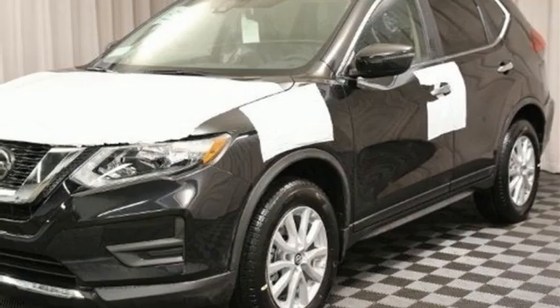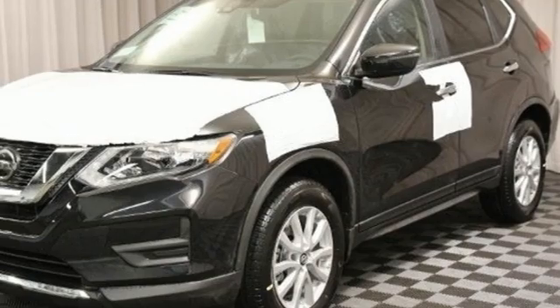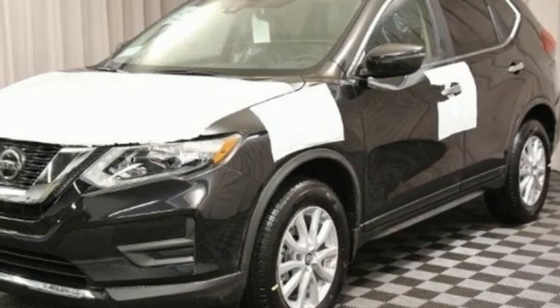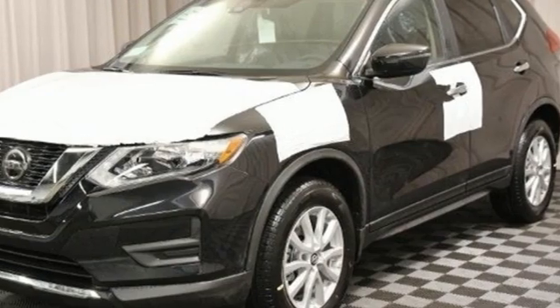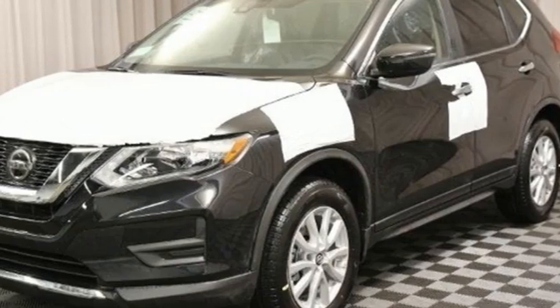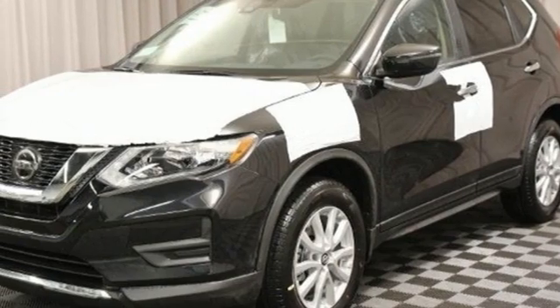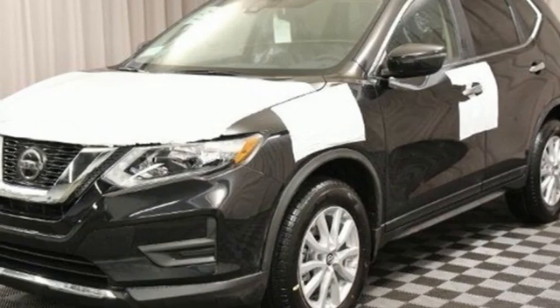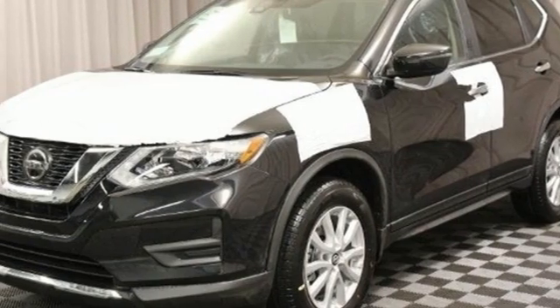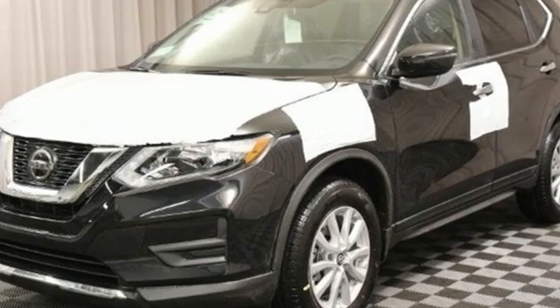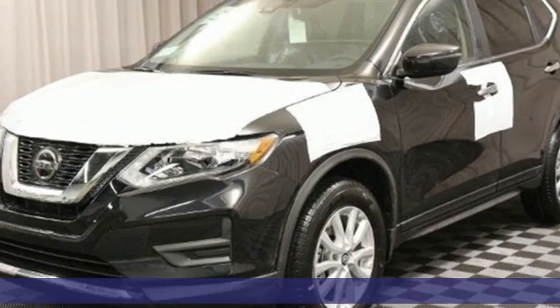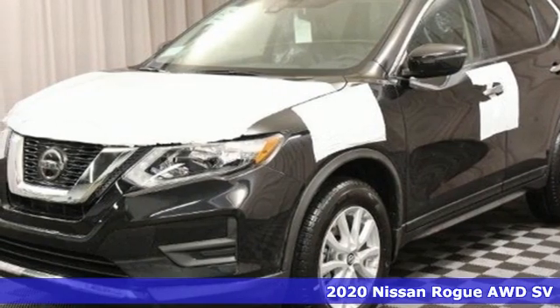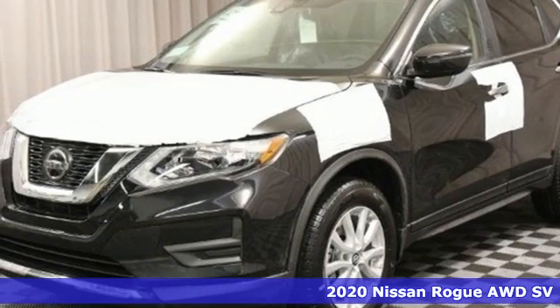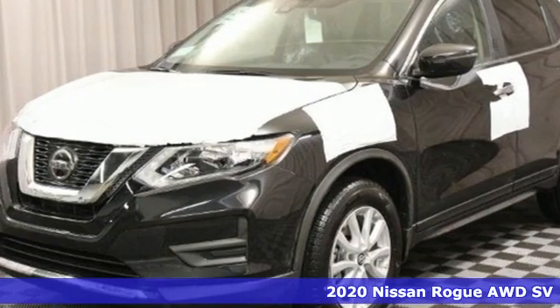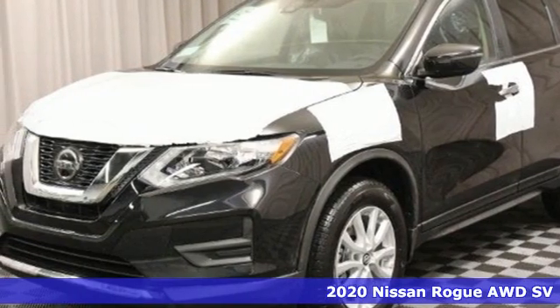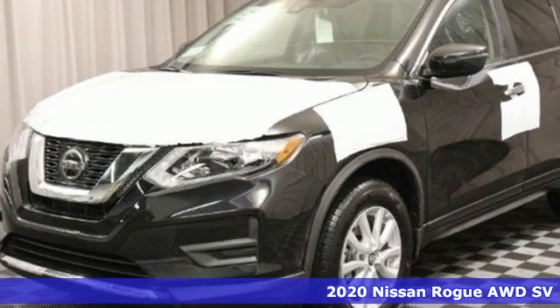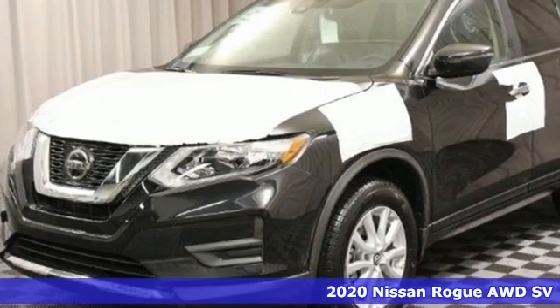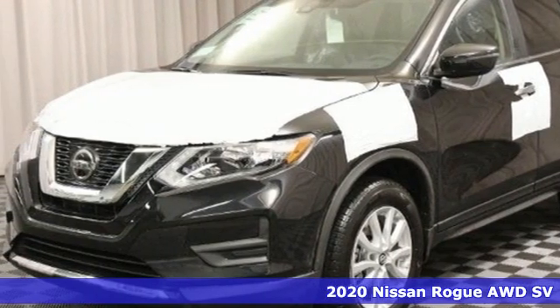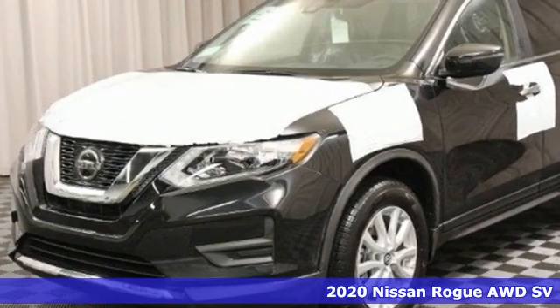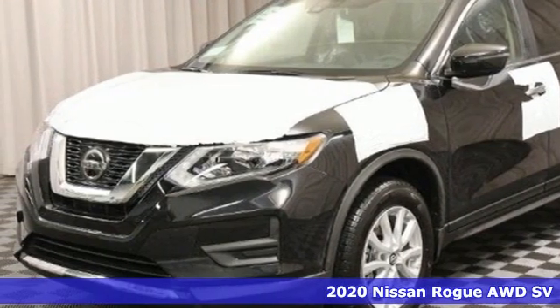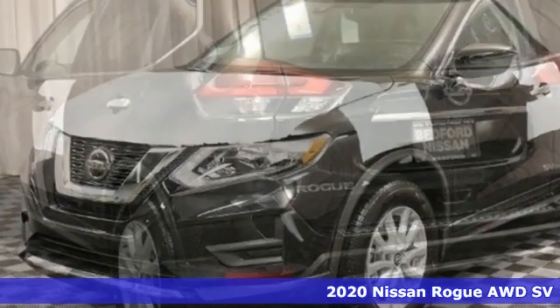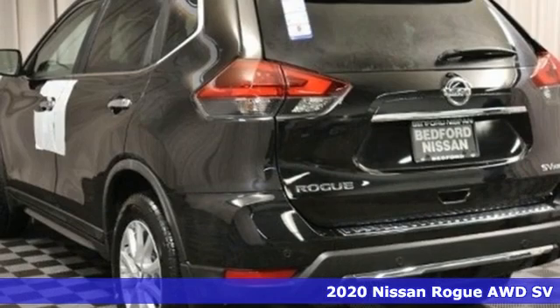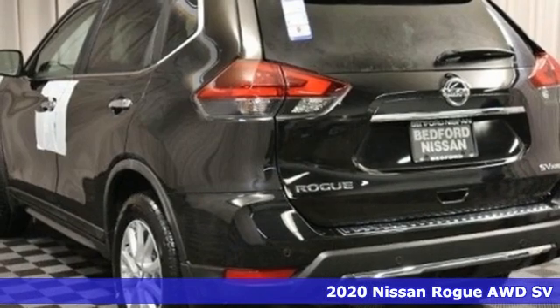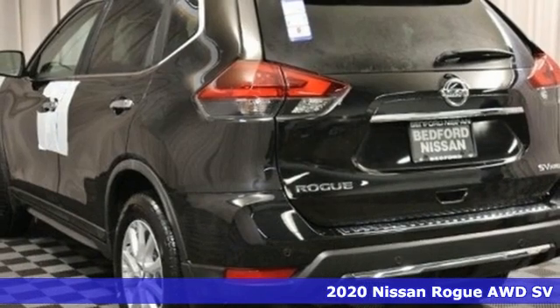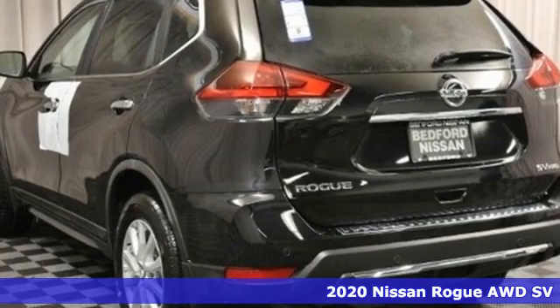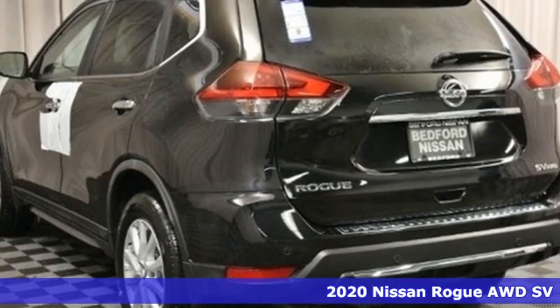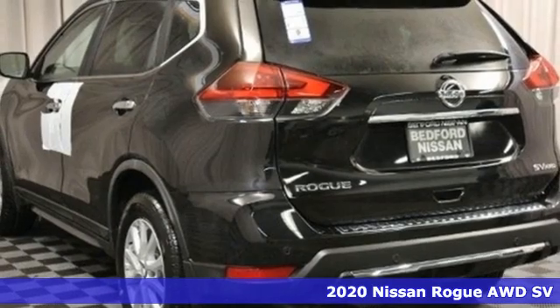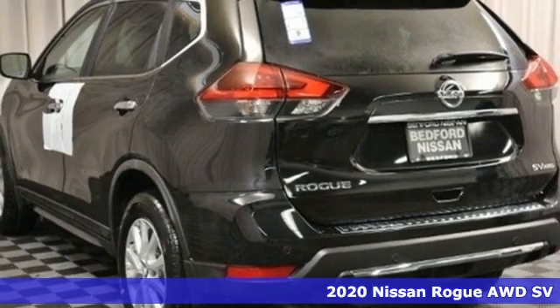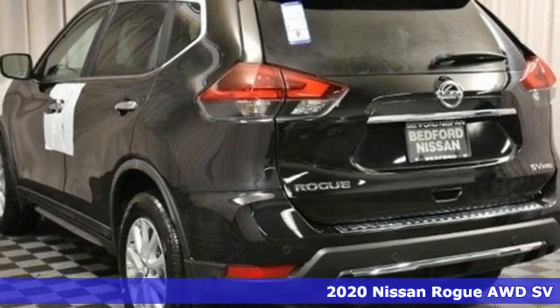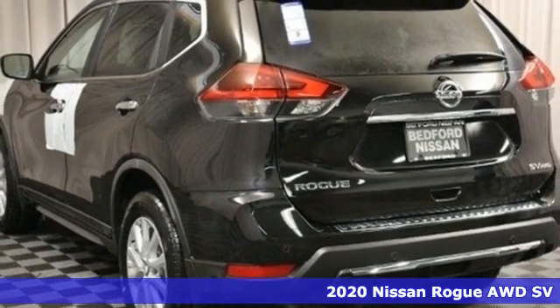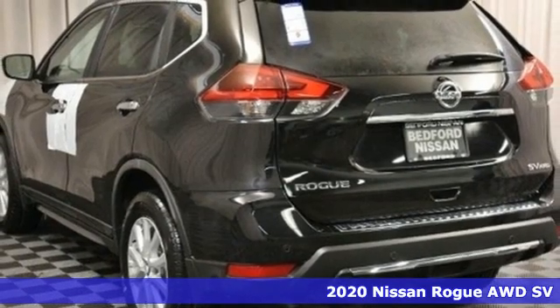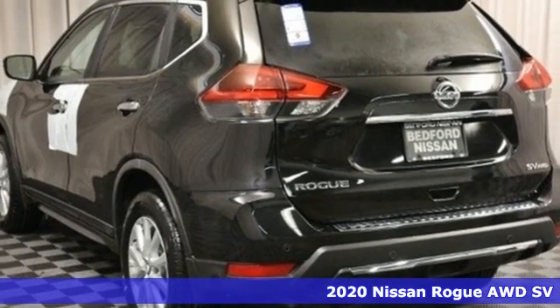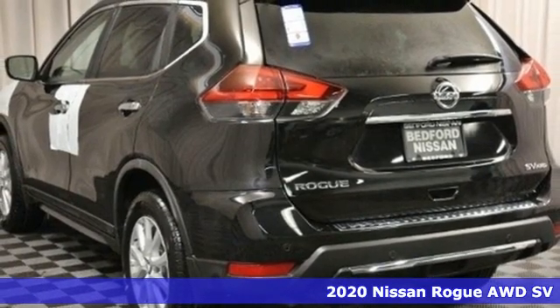It's a new 2020 Nissan Rogue. Don't settle for the same old, same old. Go Rogue in a bold way.